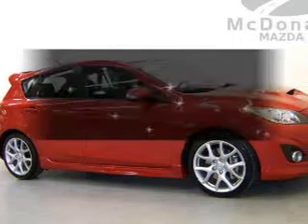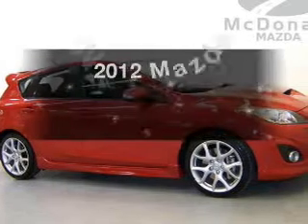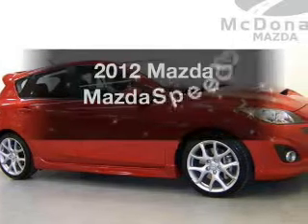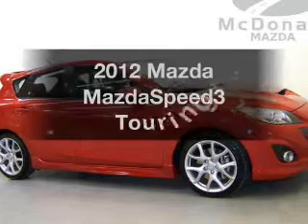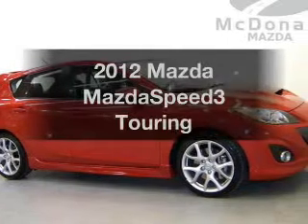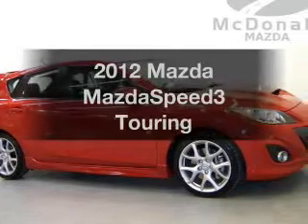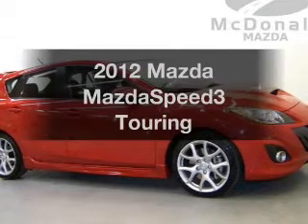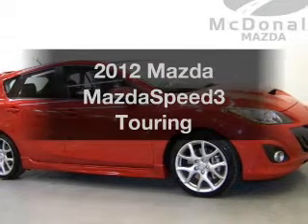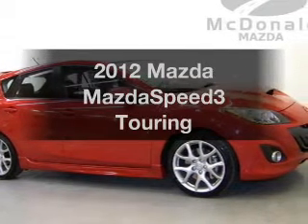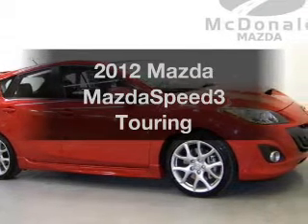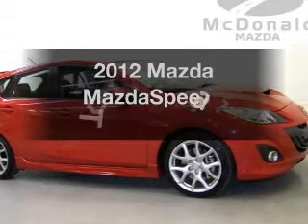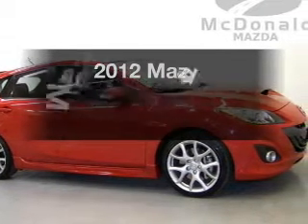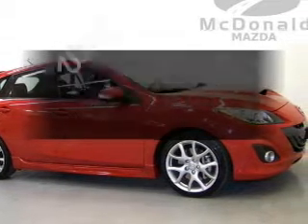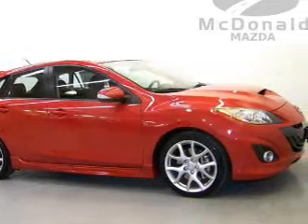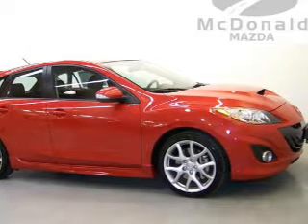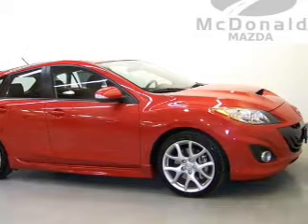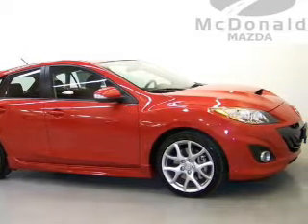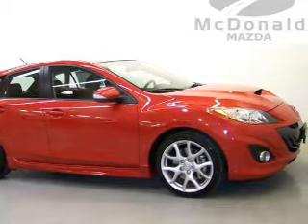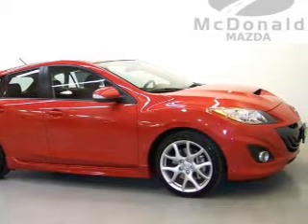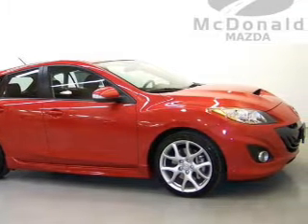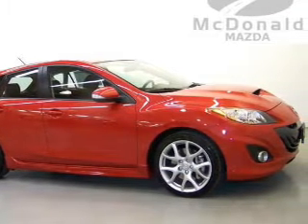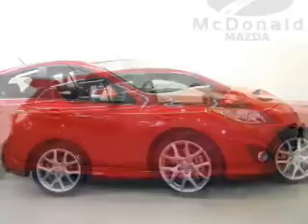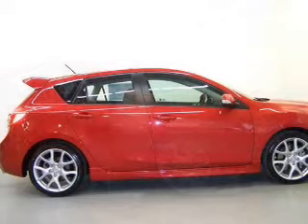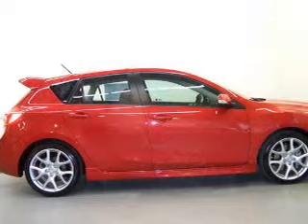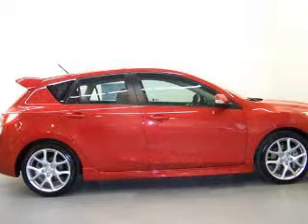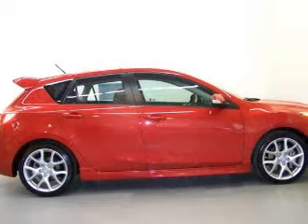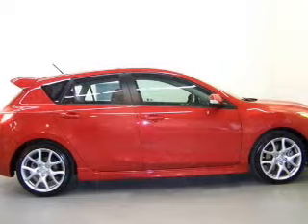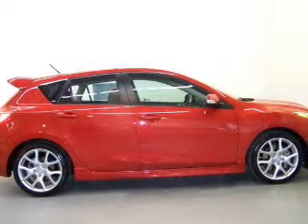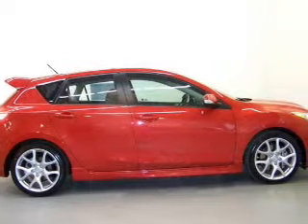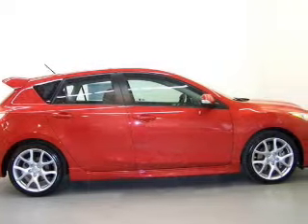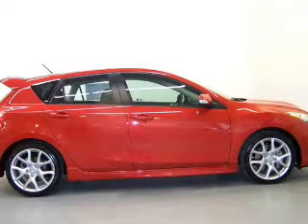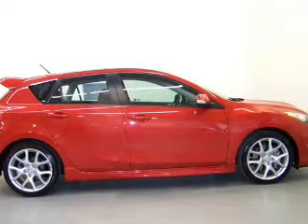Imagine yourself in this 2012 Mazda Mazdaspeed 3. If you're looking for a first-rate auto, this one could be yours today.